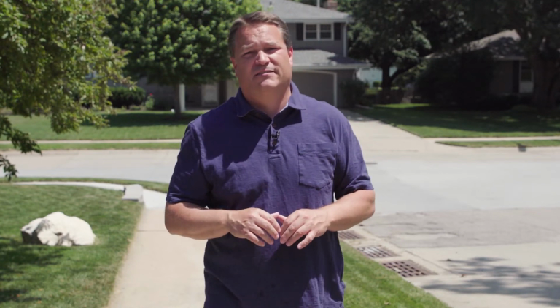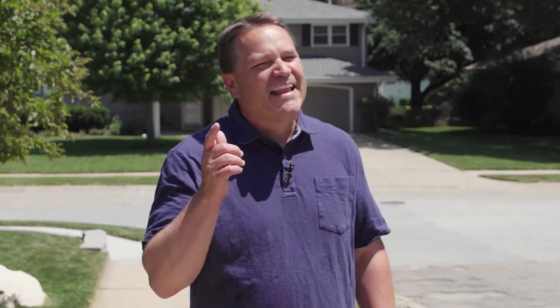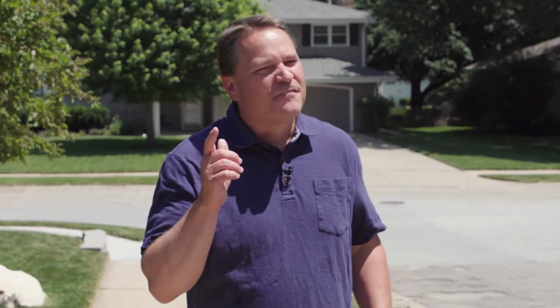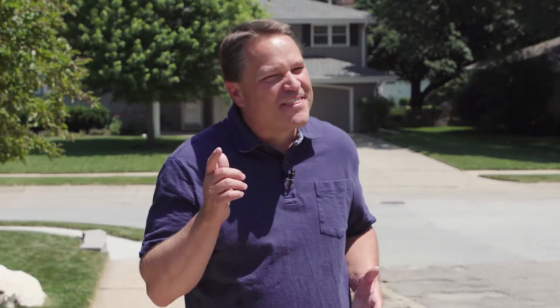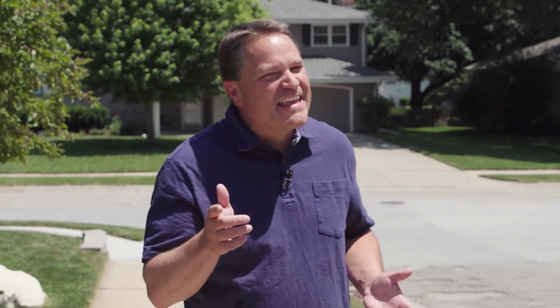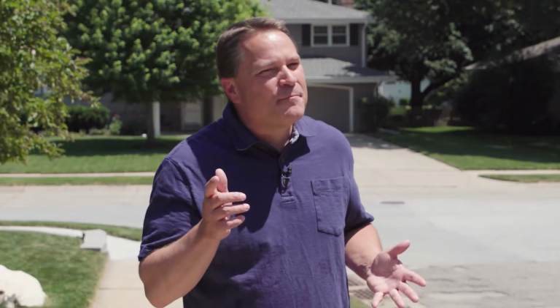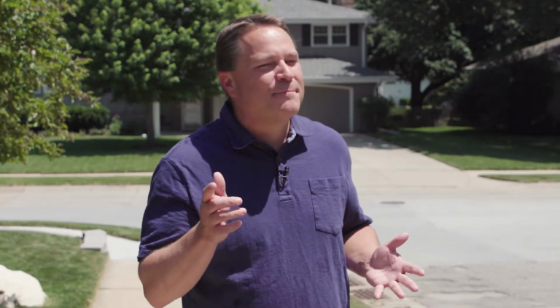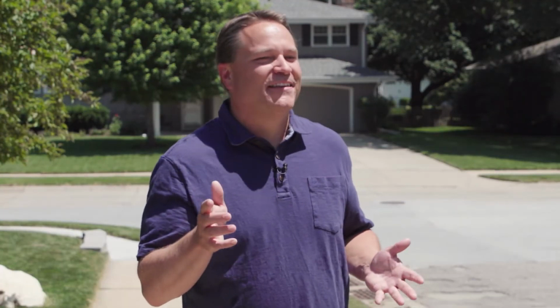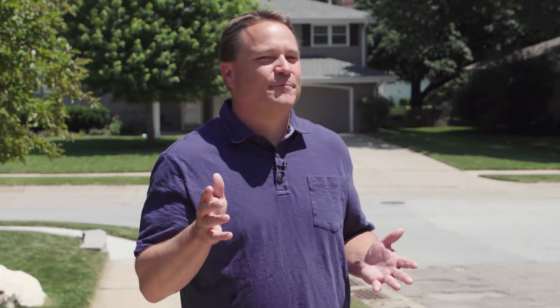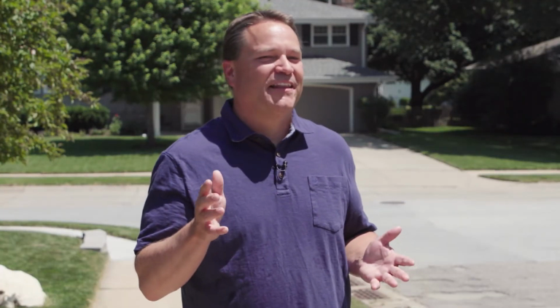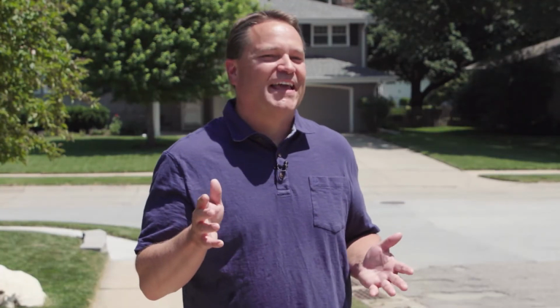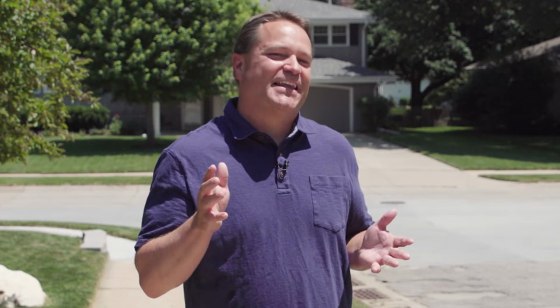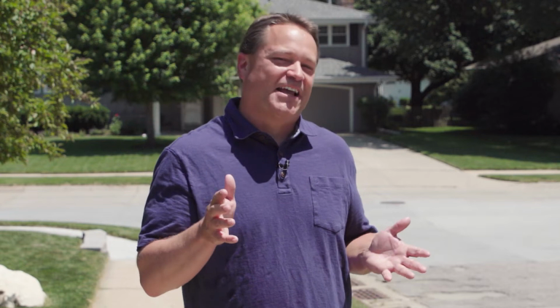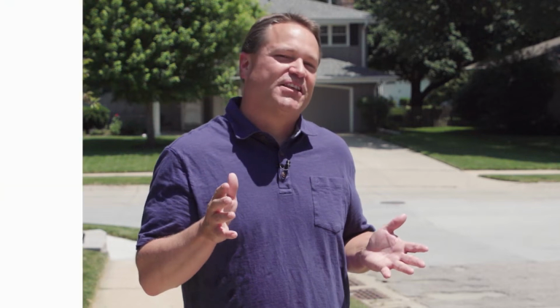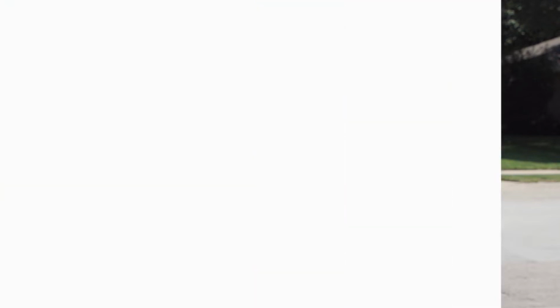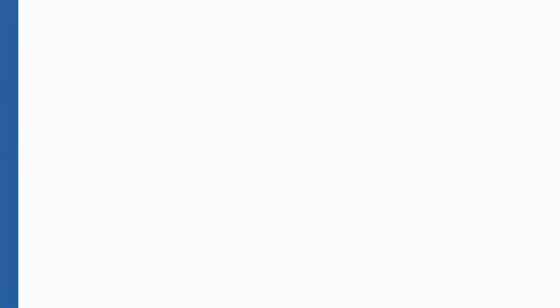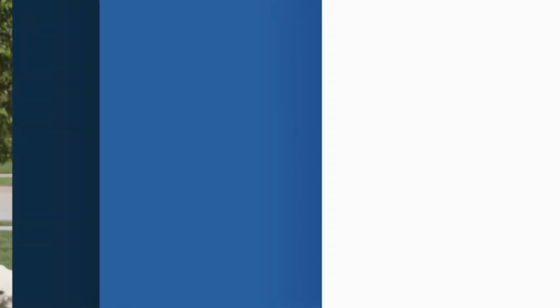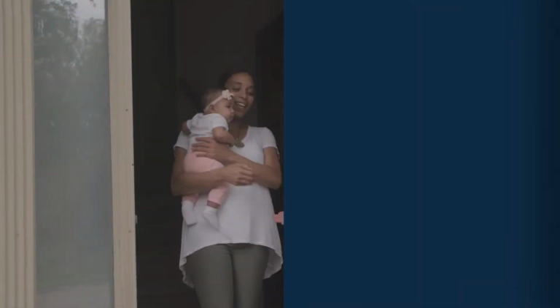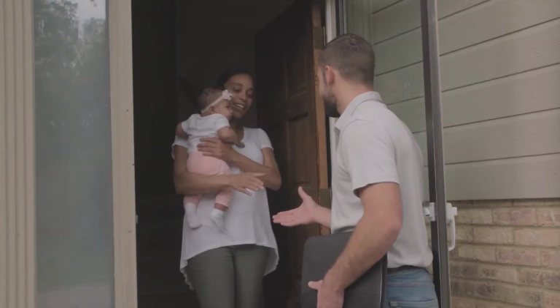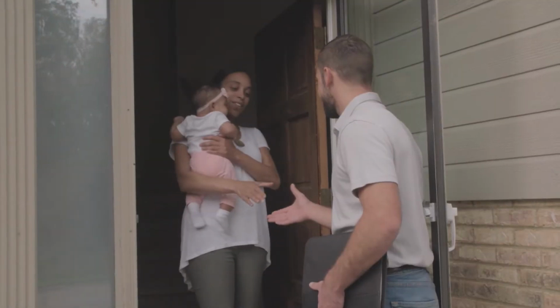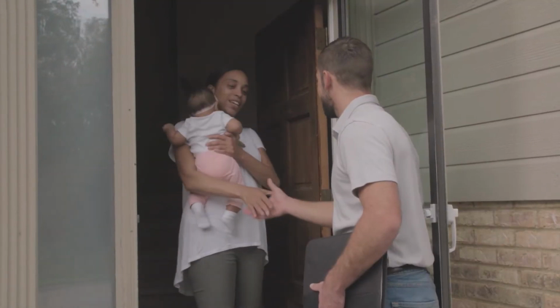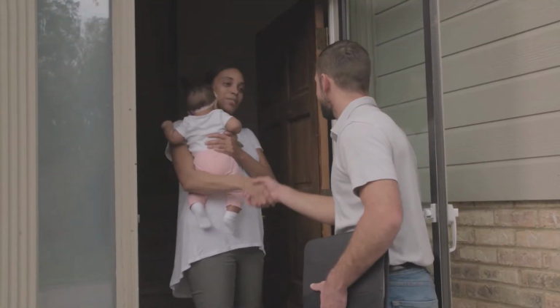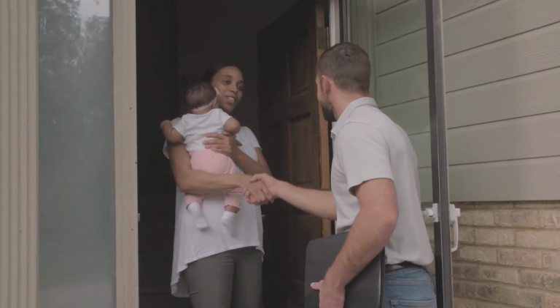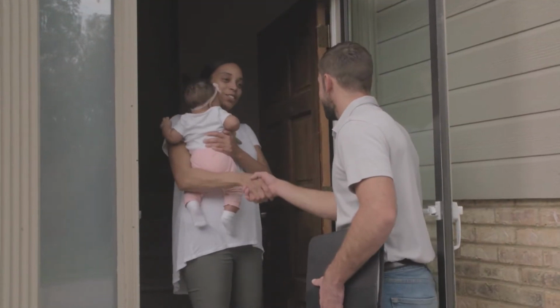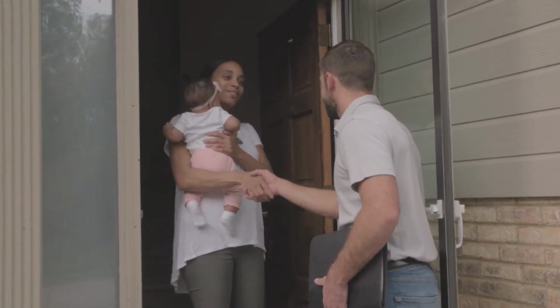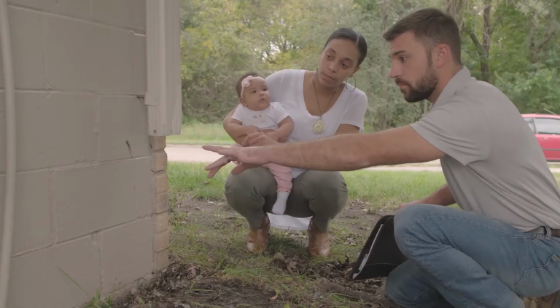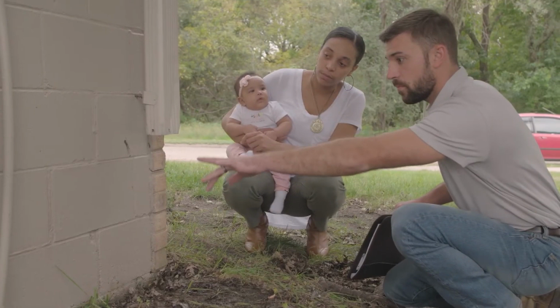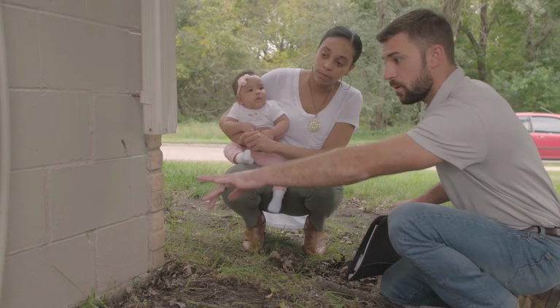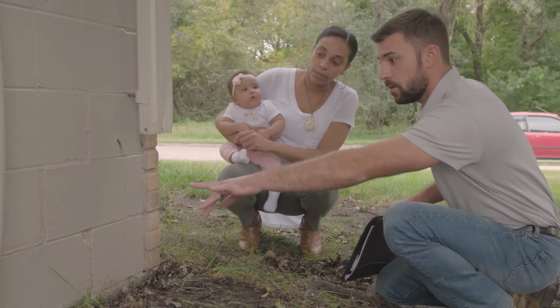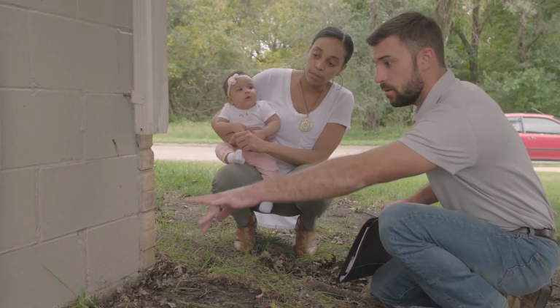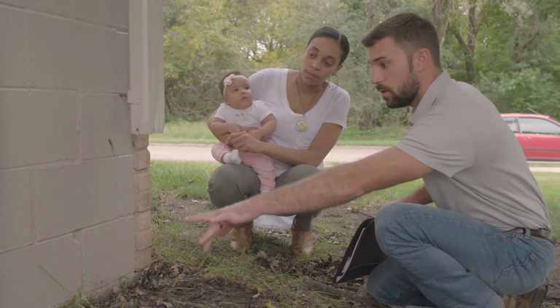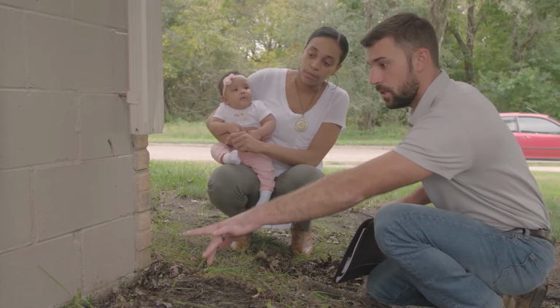If you think you might be a little bit late in catching this, you might want to have your foundation wall looked at by a professional.